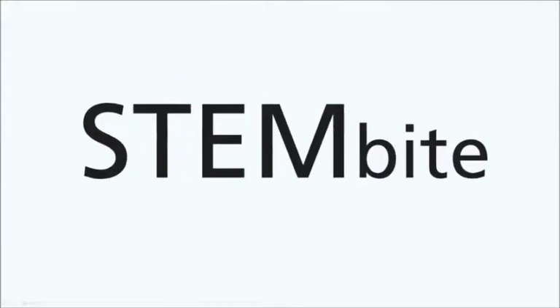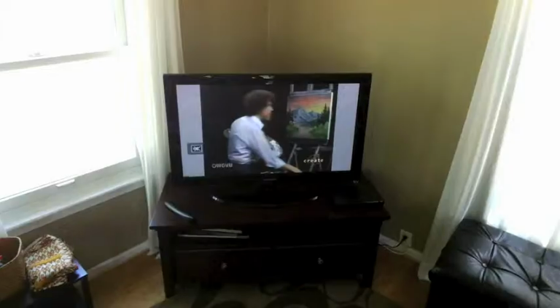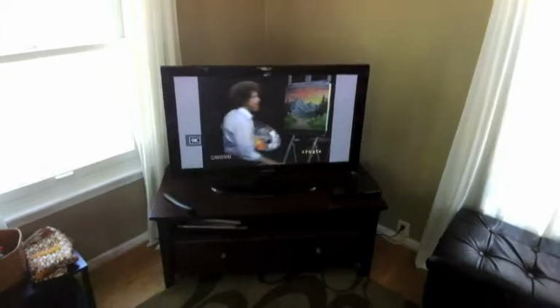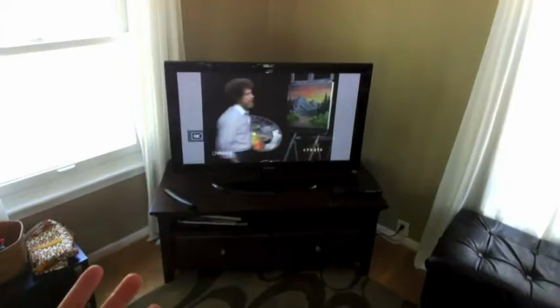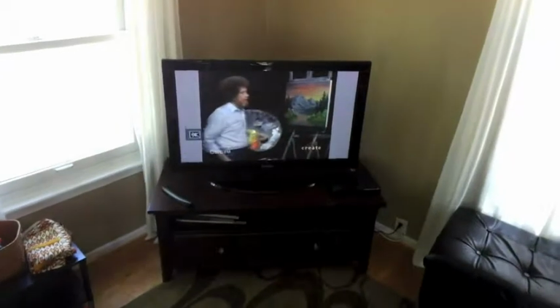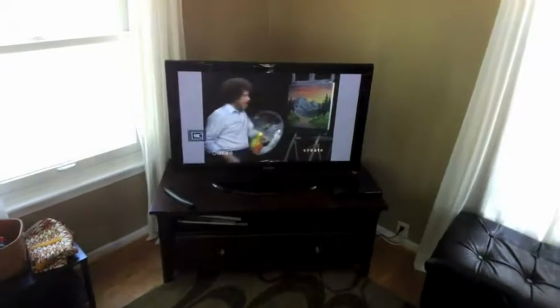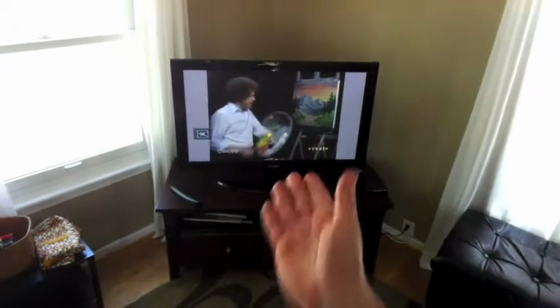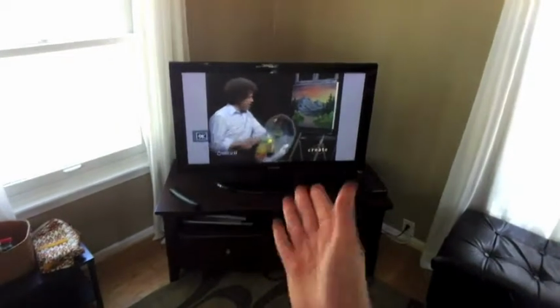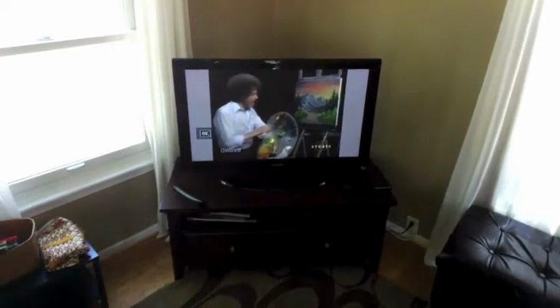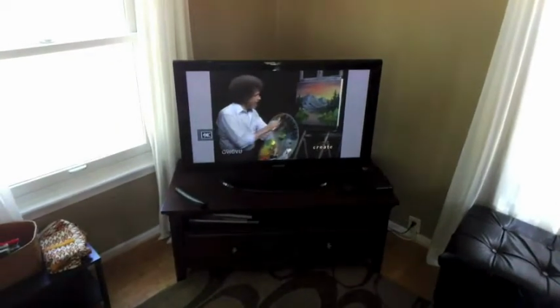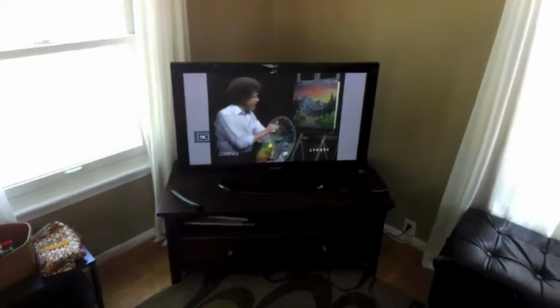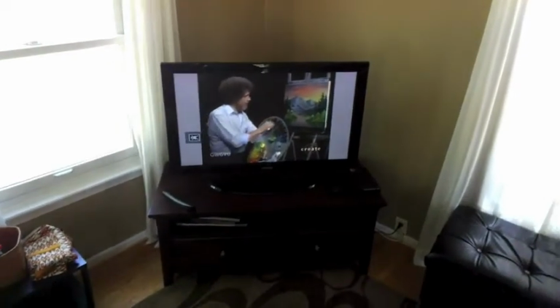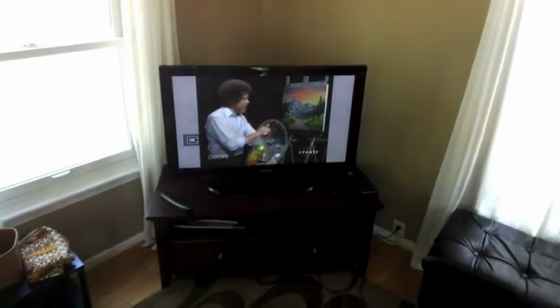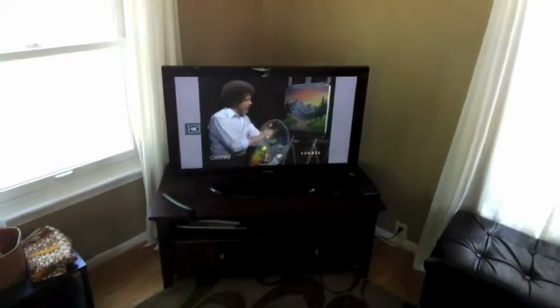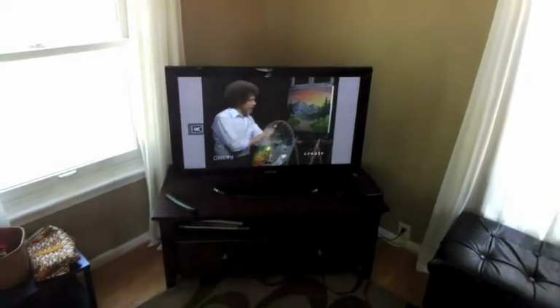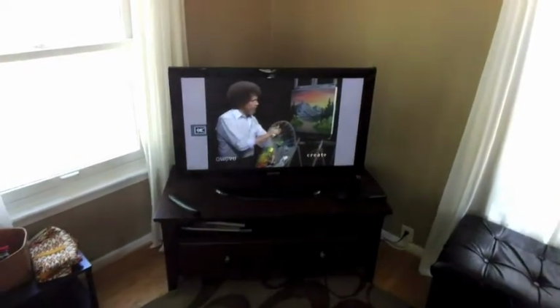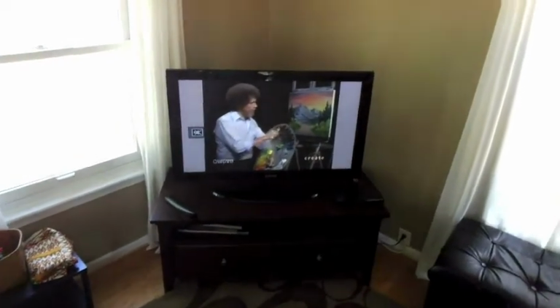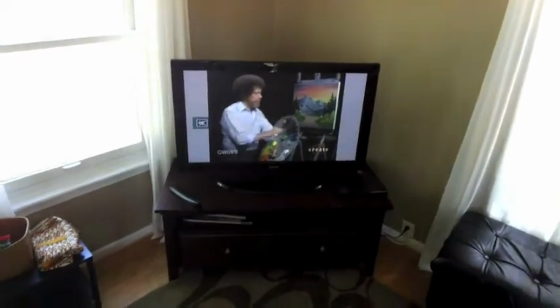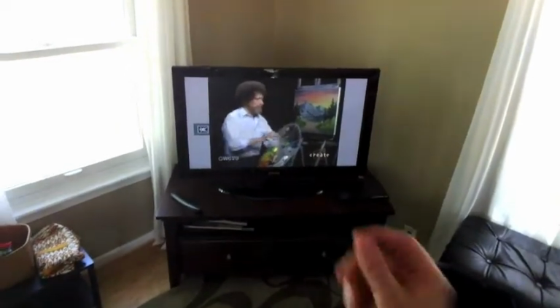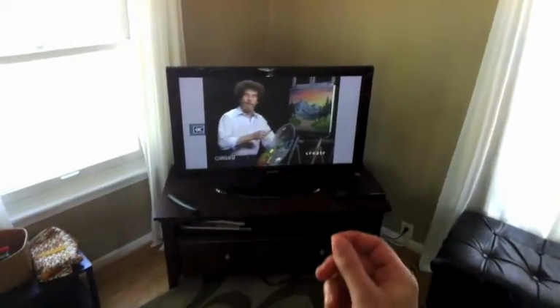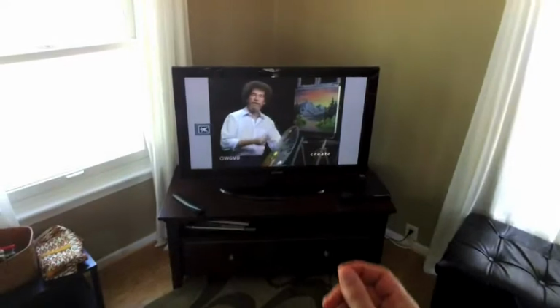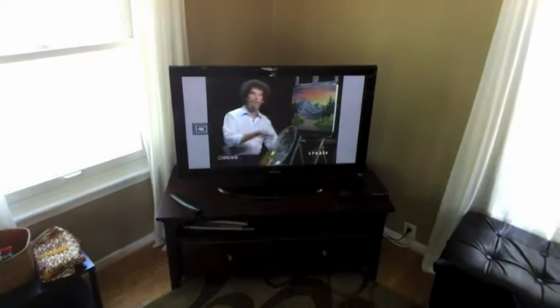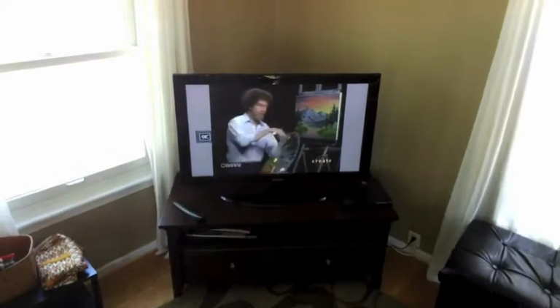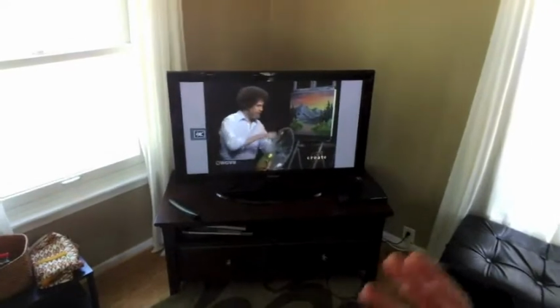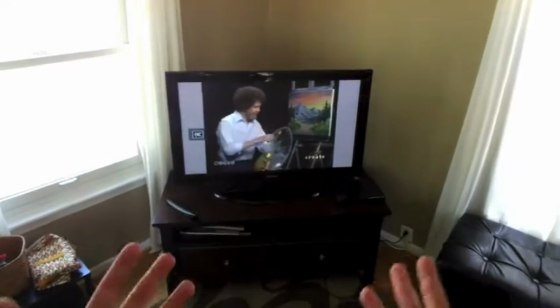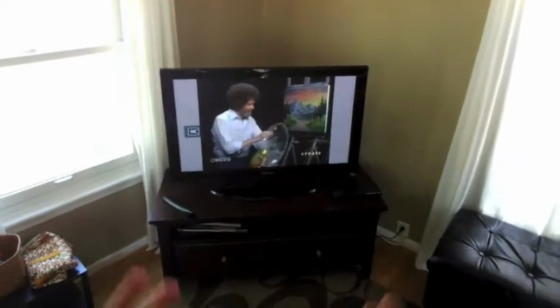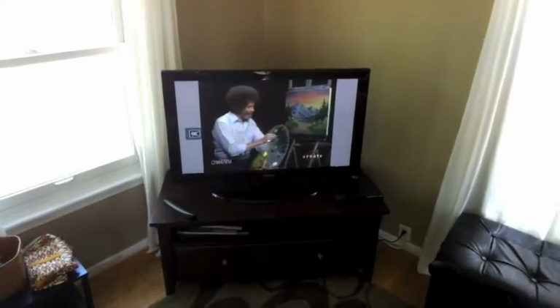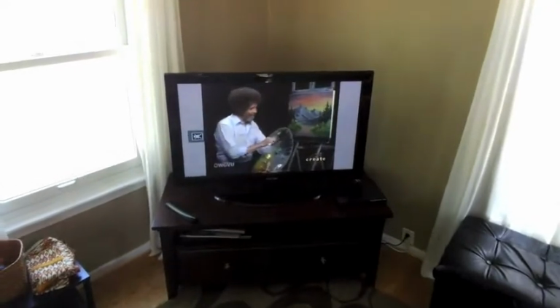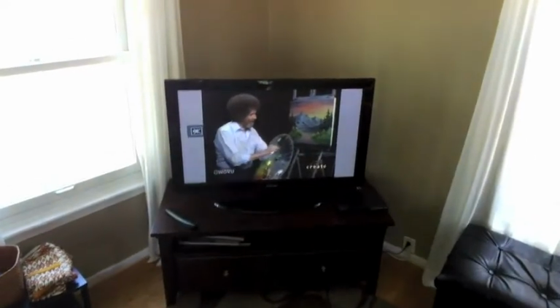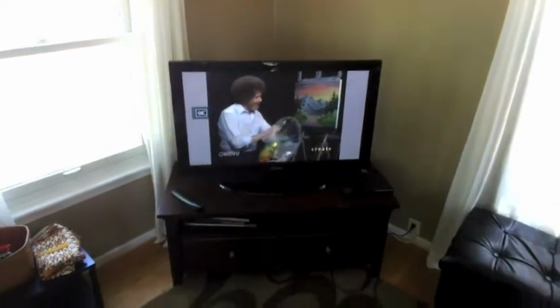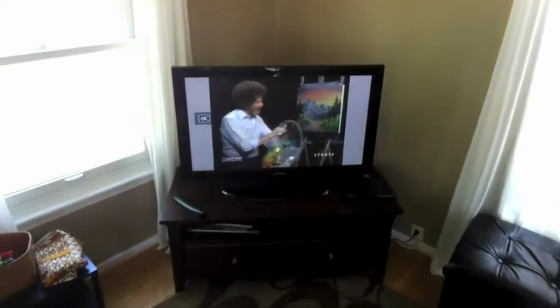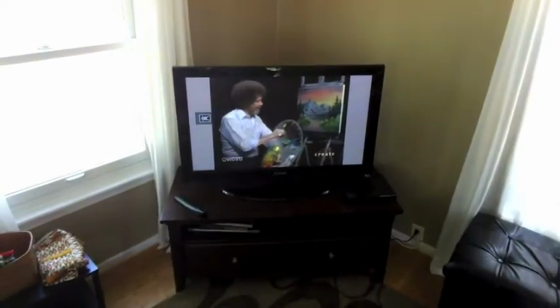For this standby, I was watching my old pal Bob Ross, and I thought we could chat about the physics of televisions.